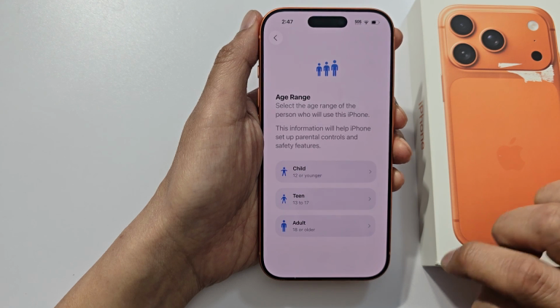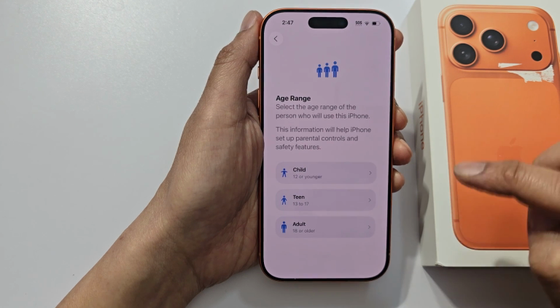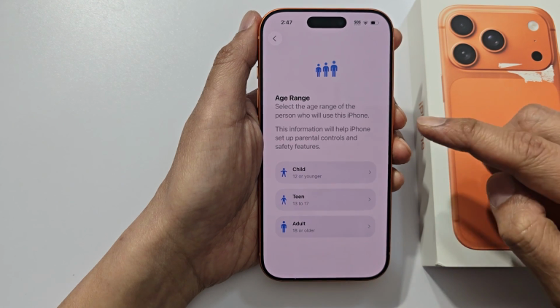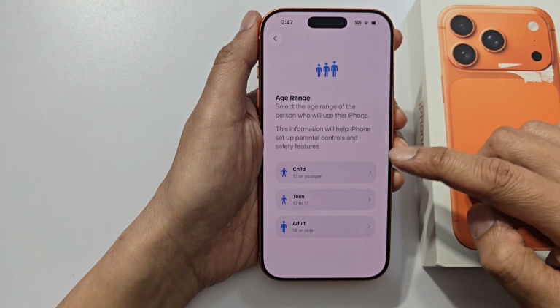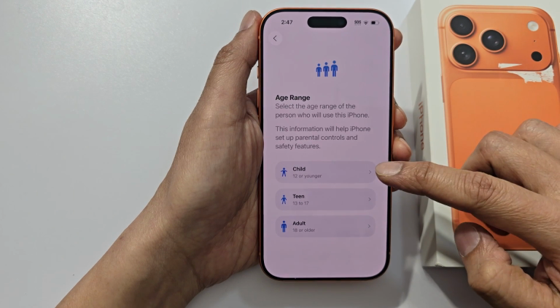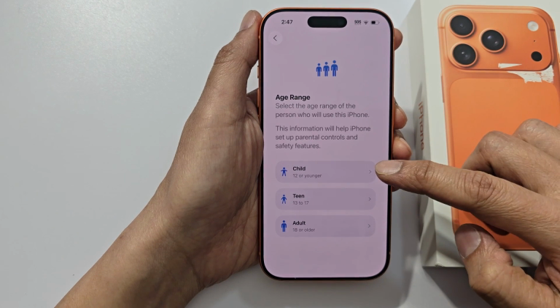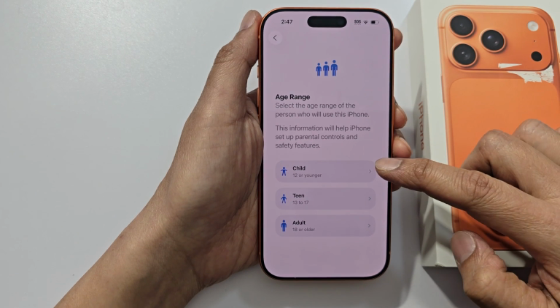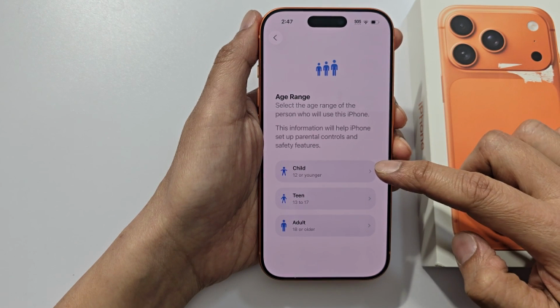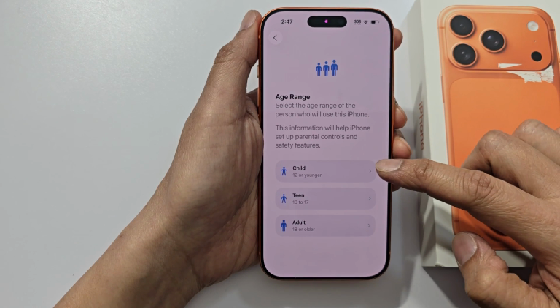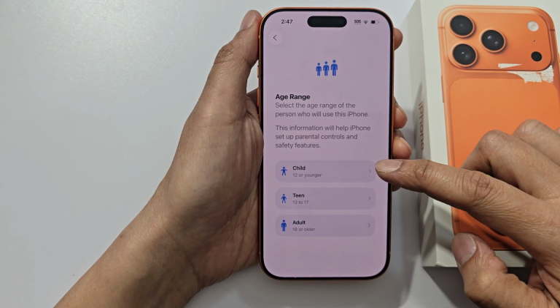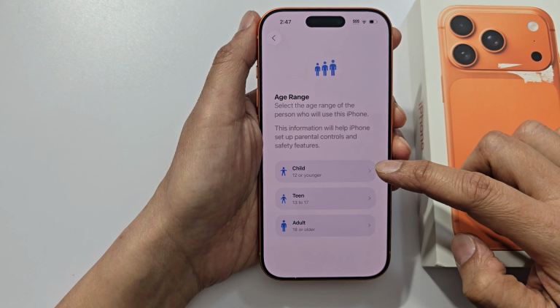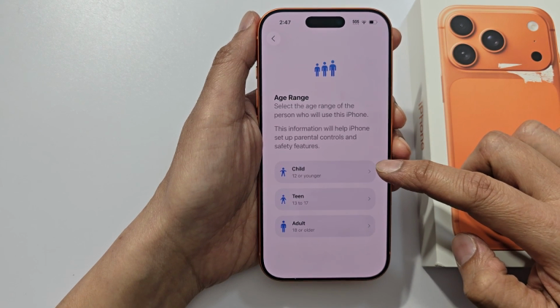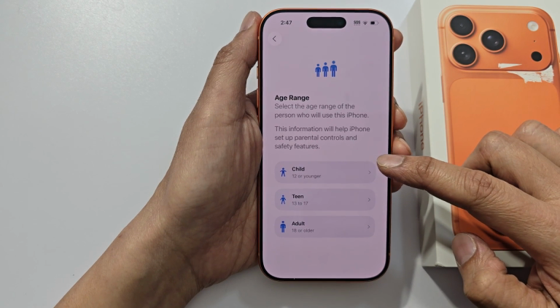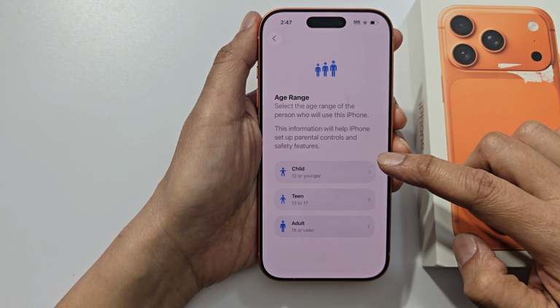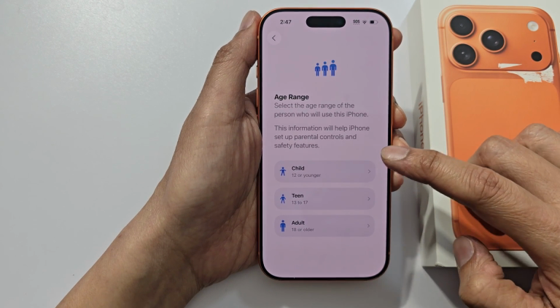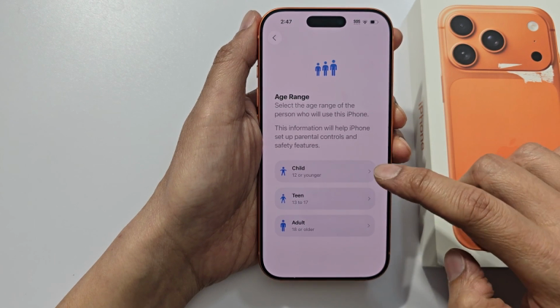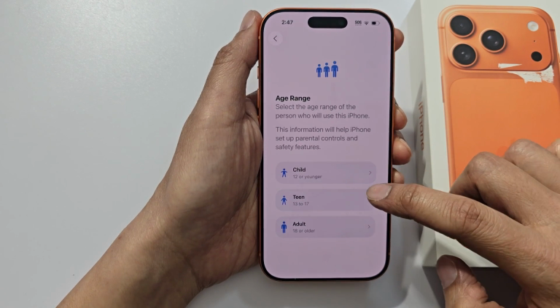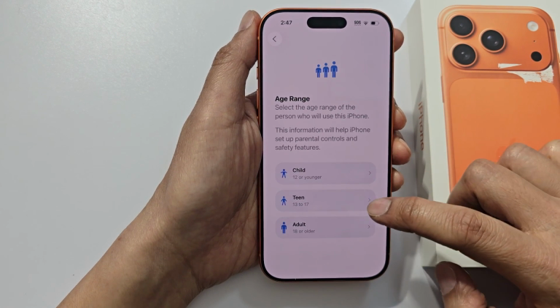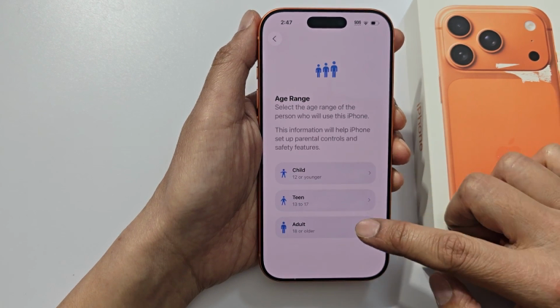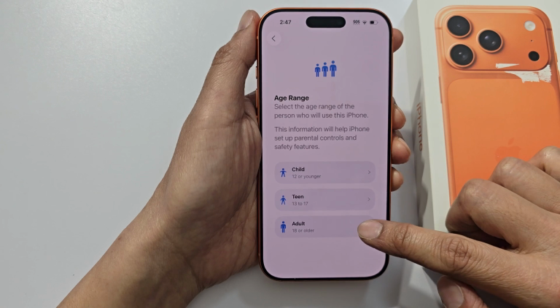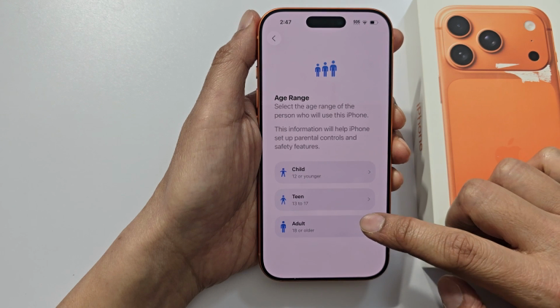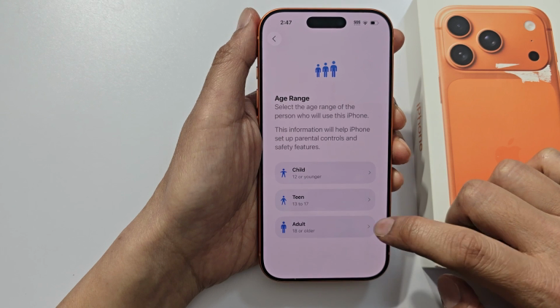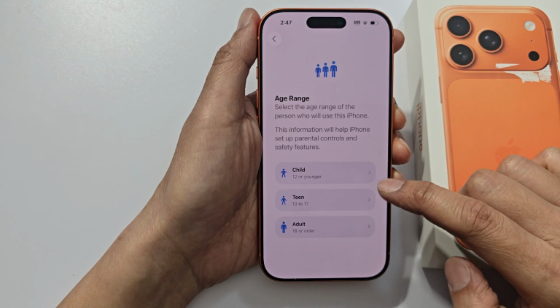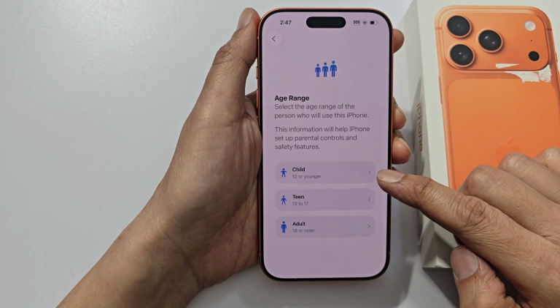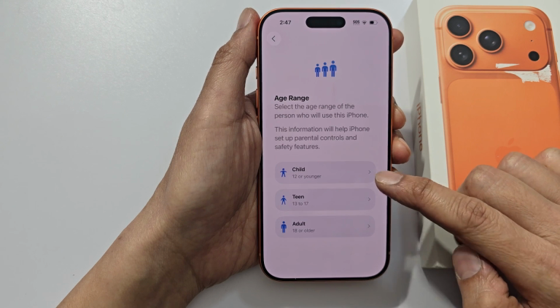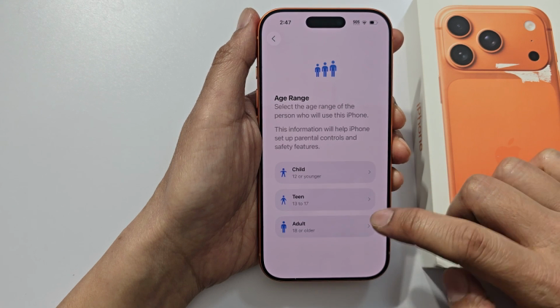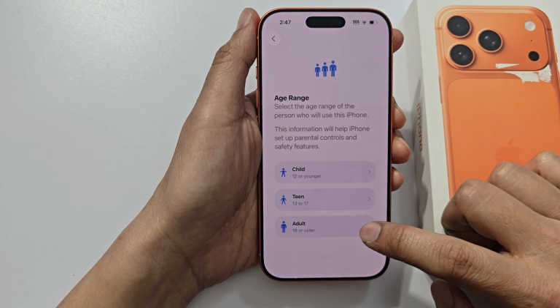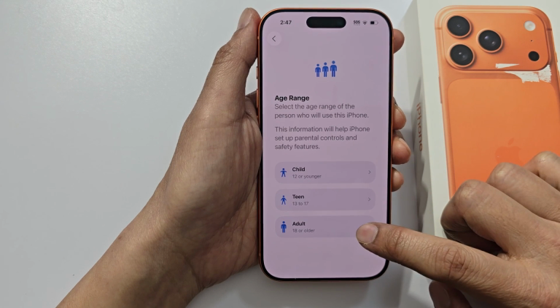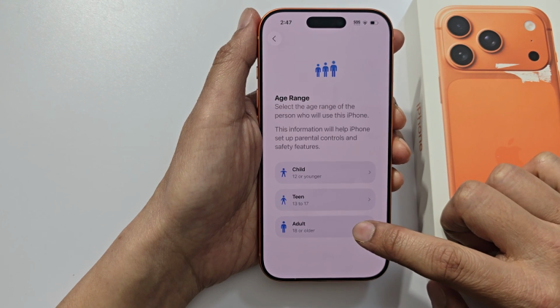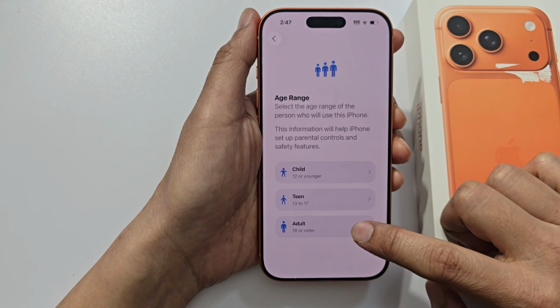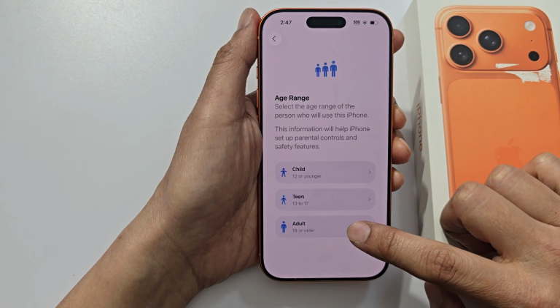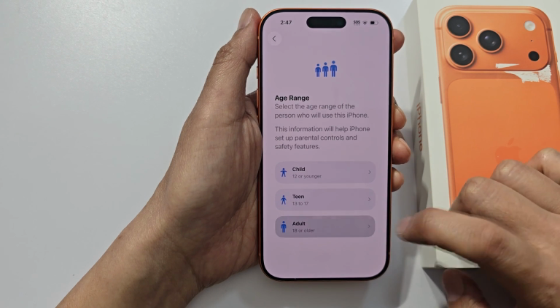Here, choose whether you're setting up the phone for yourself, for an adult, or for a child. So here tap on adult.